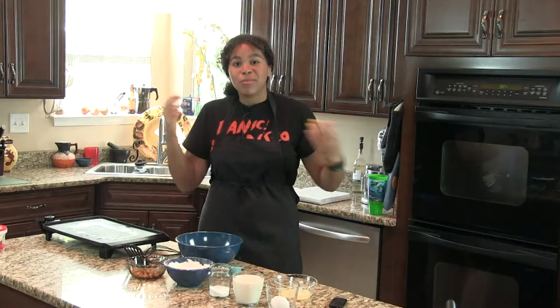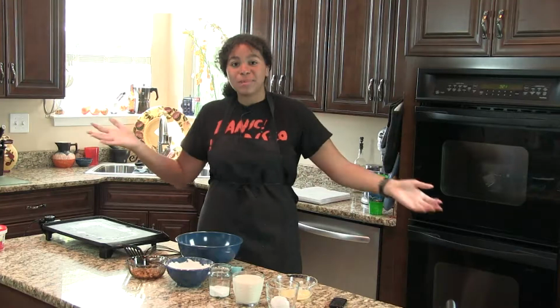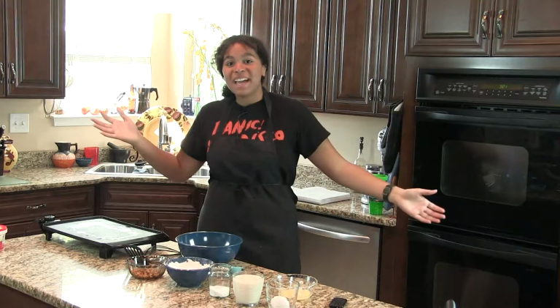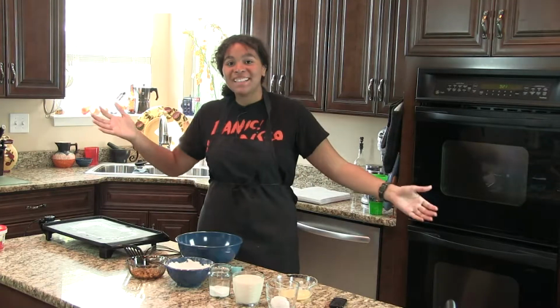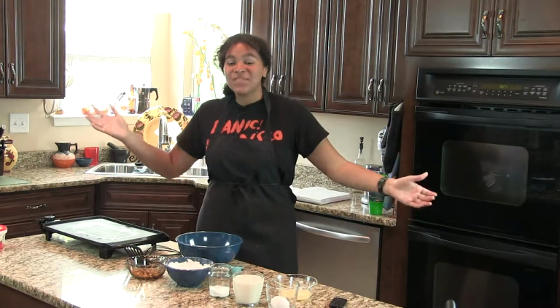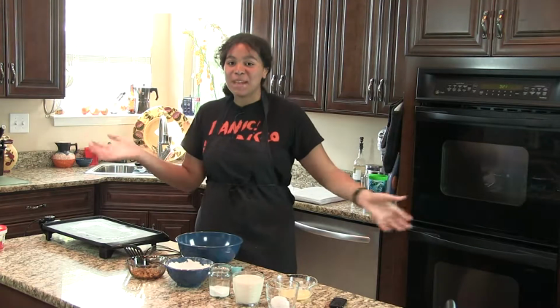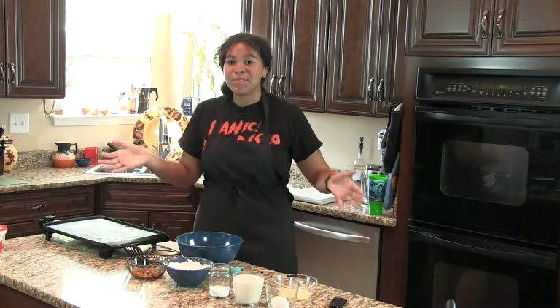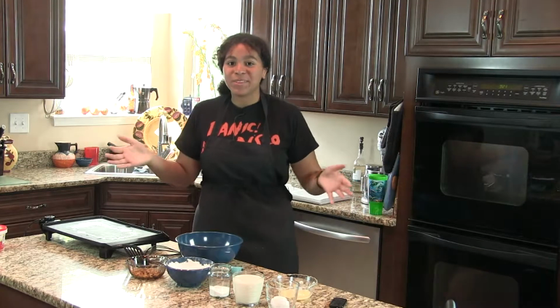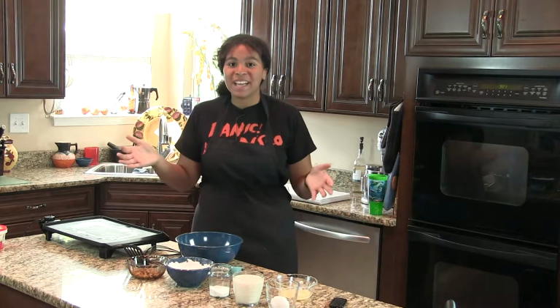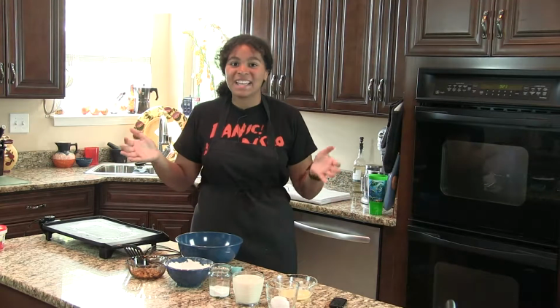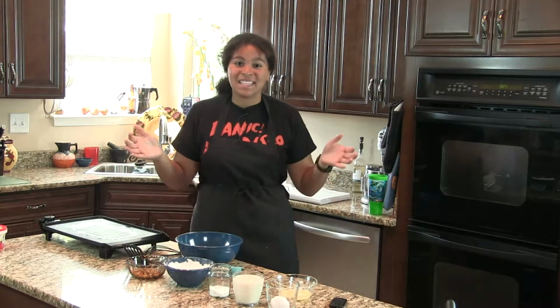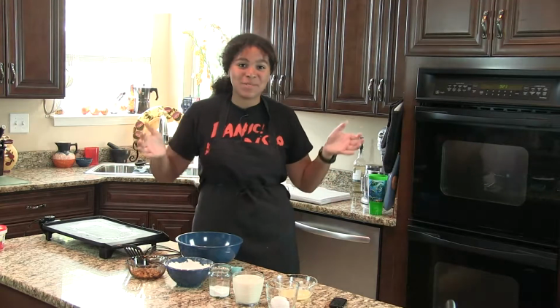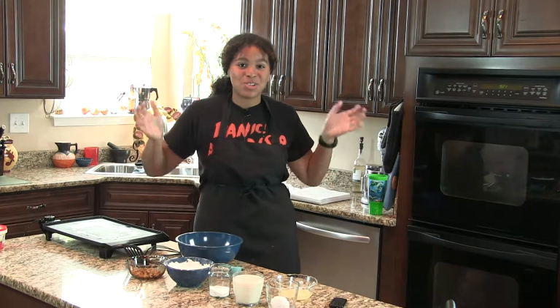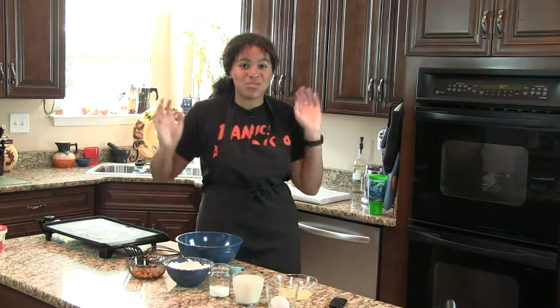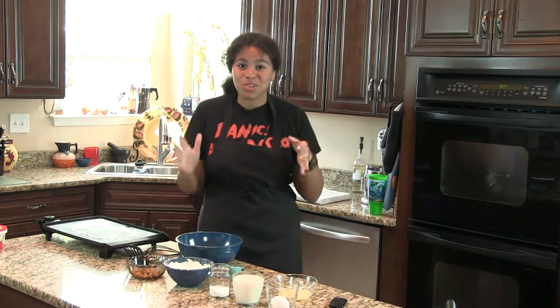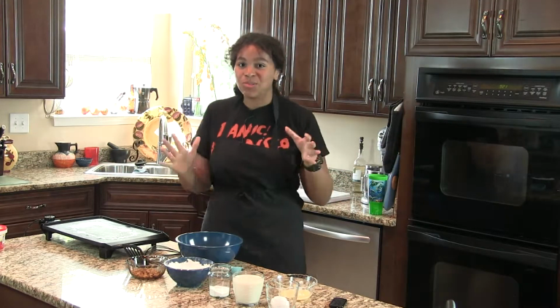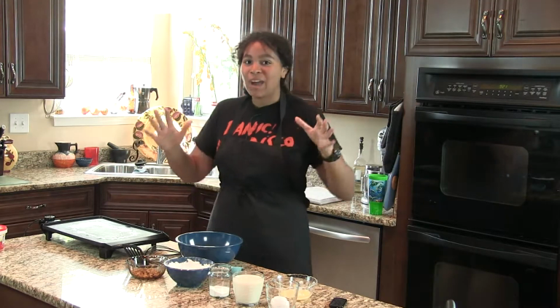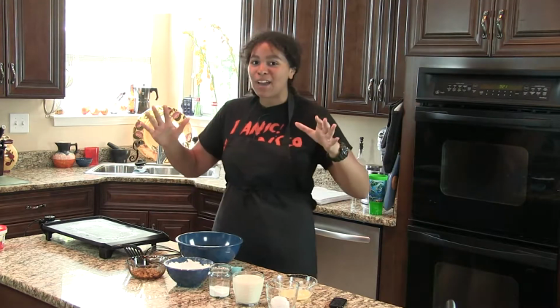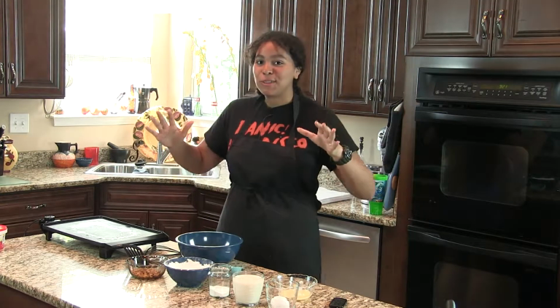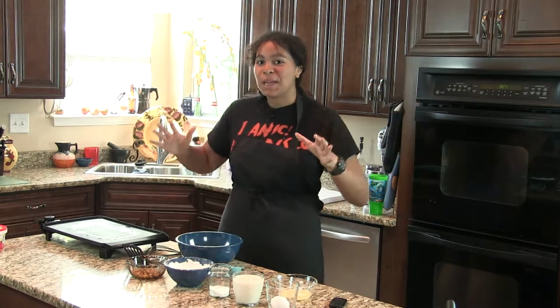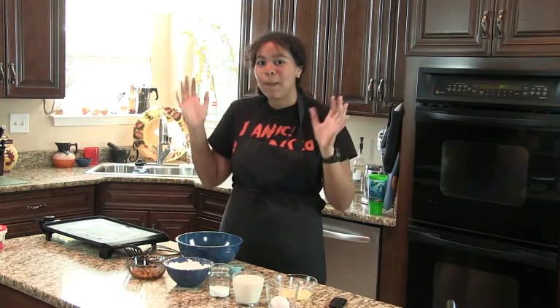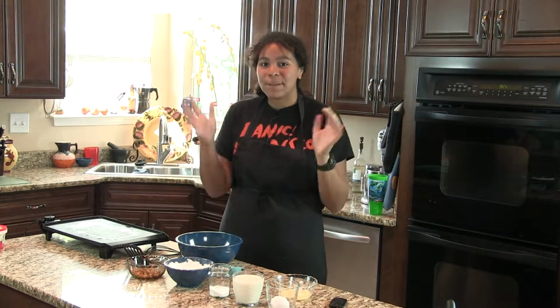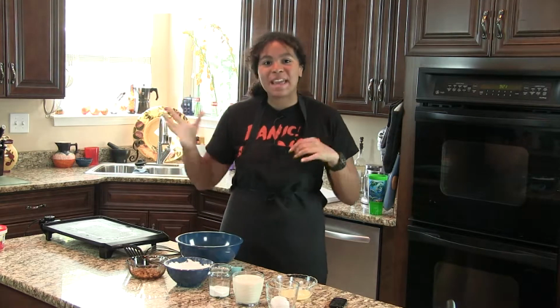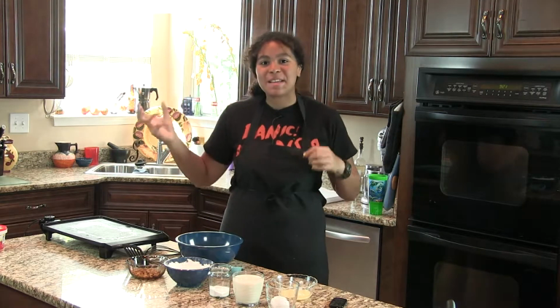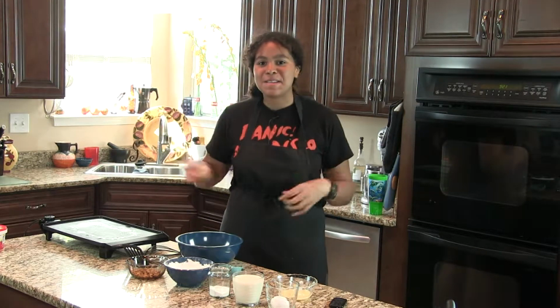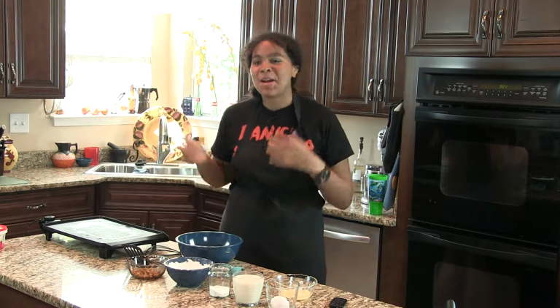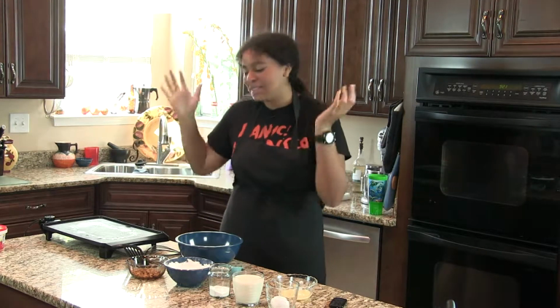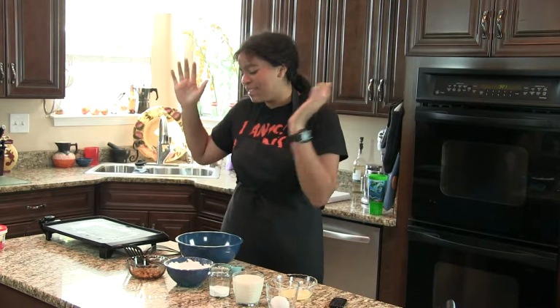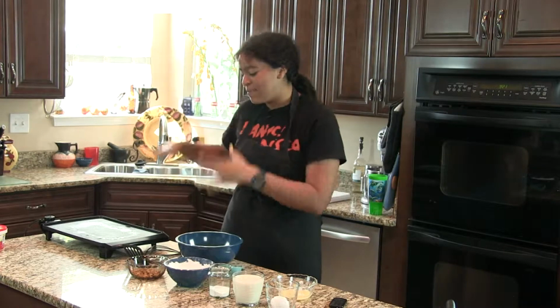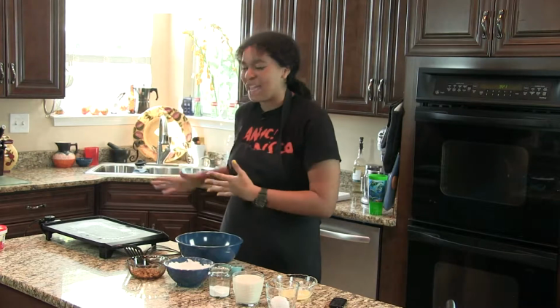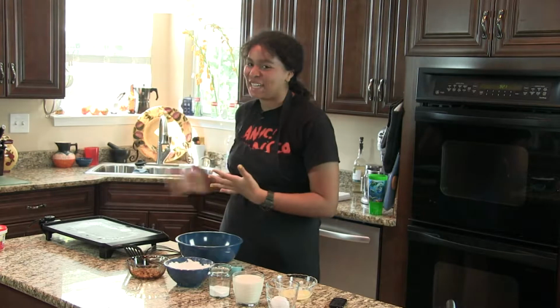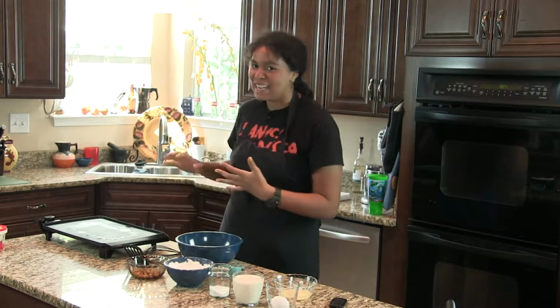What's up guys, my name is Gloria and today I'm going to show you how to make banana nut pancakes.